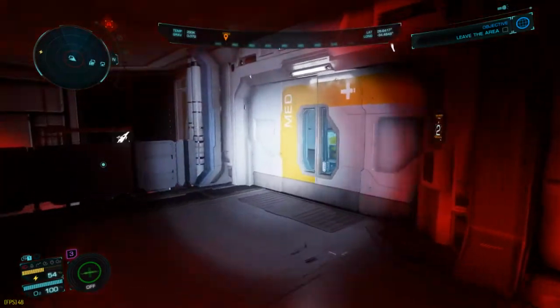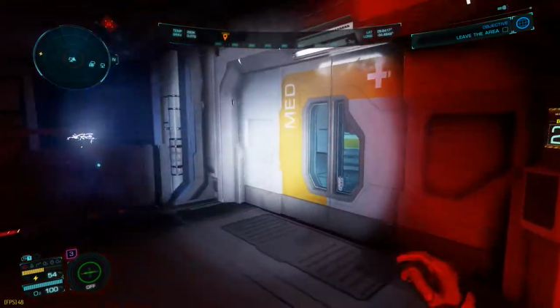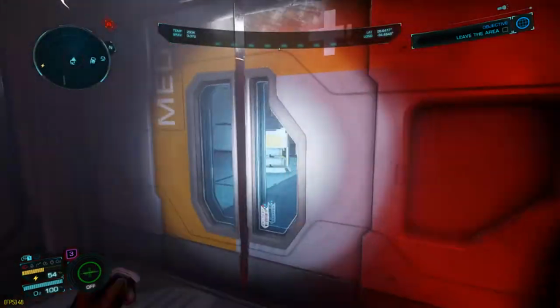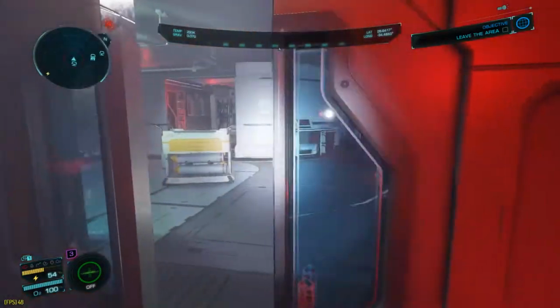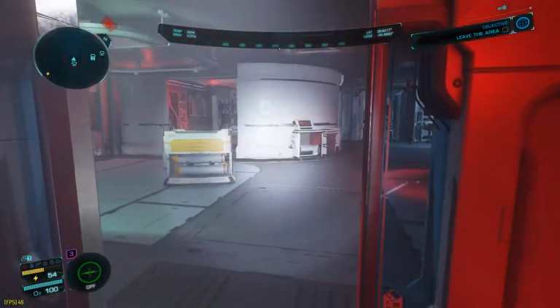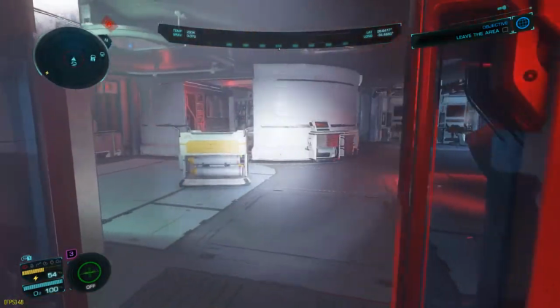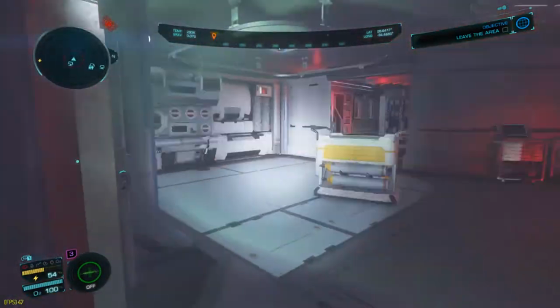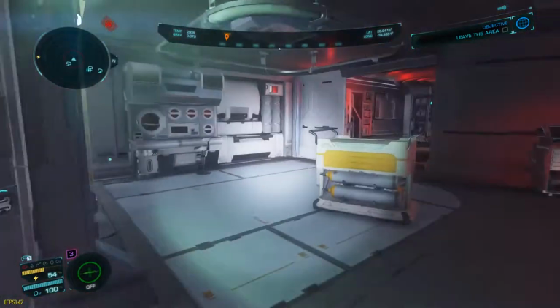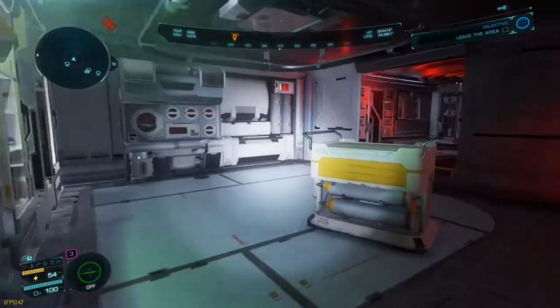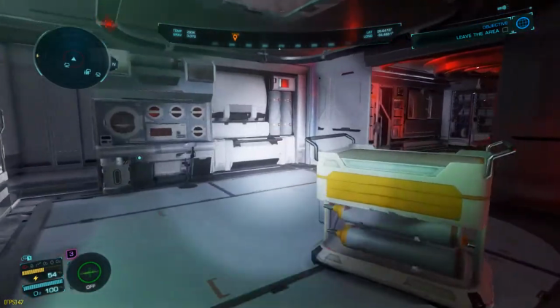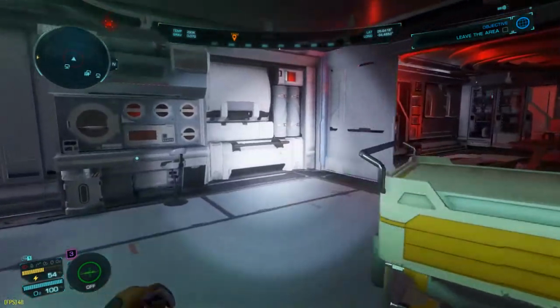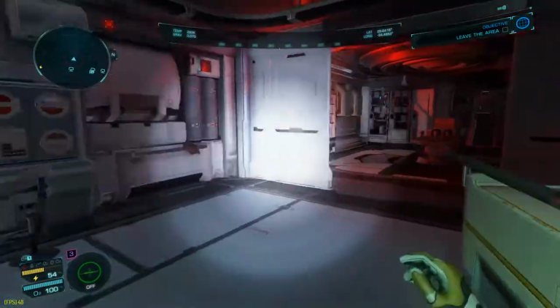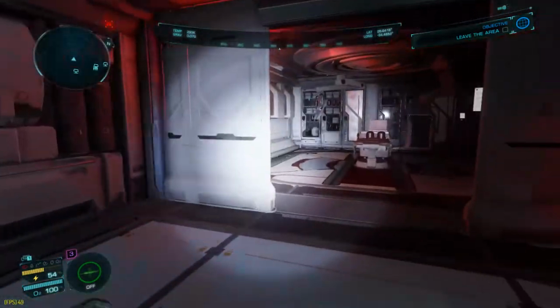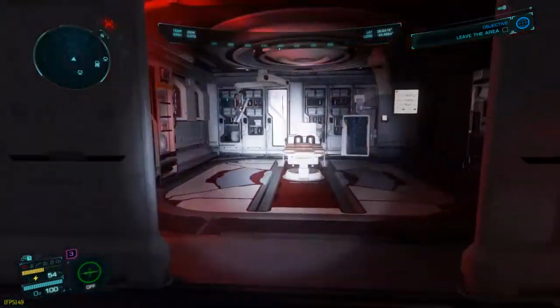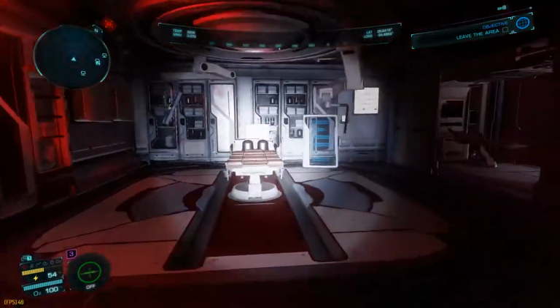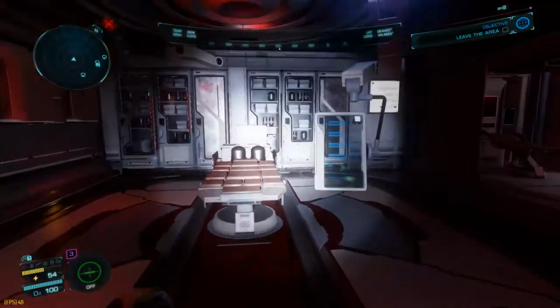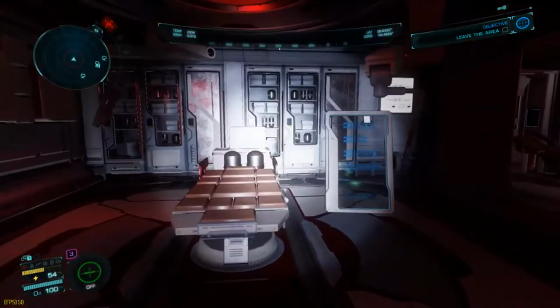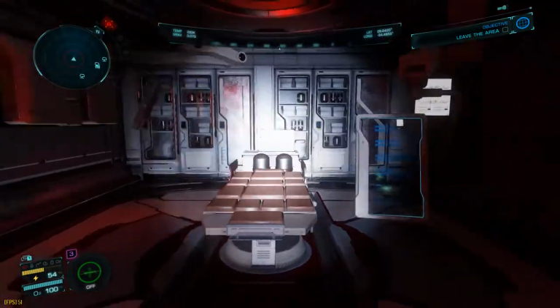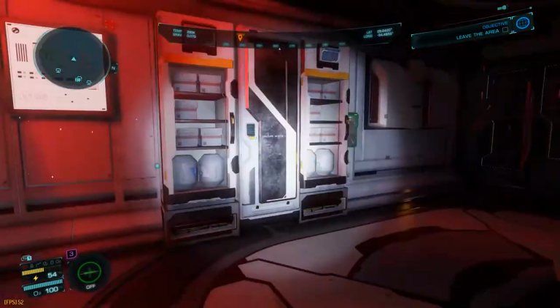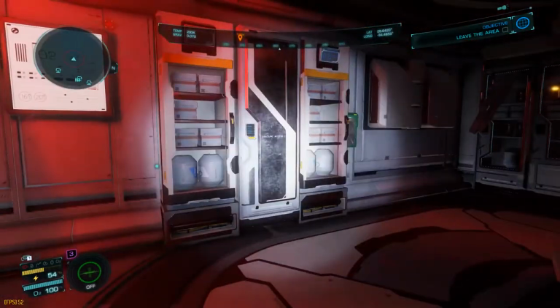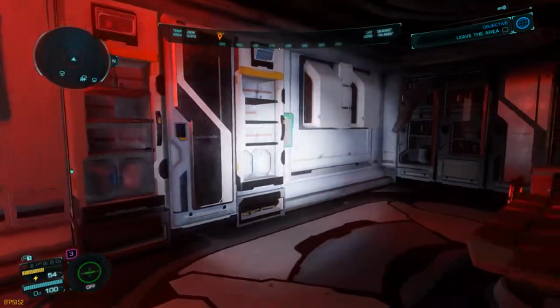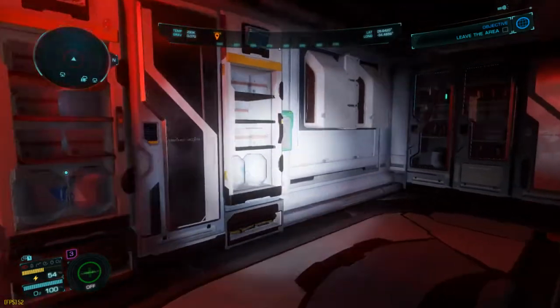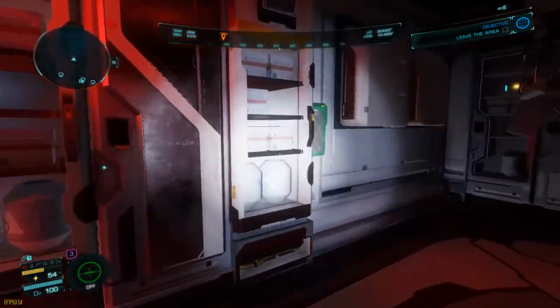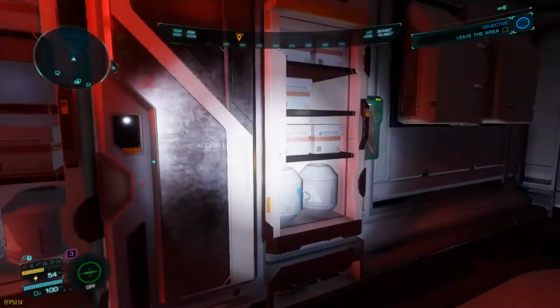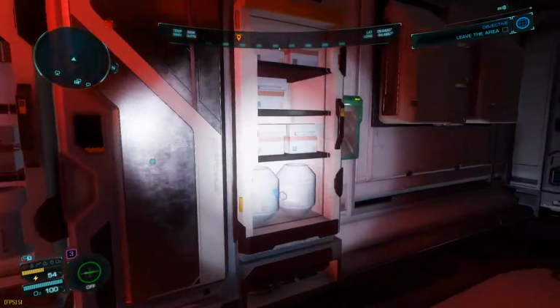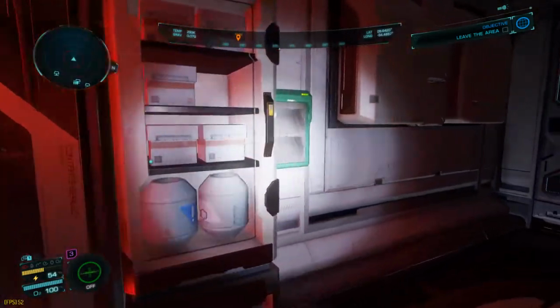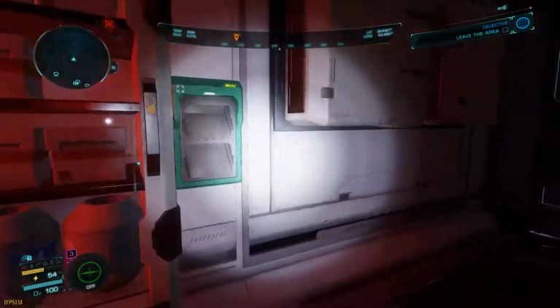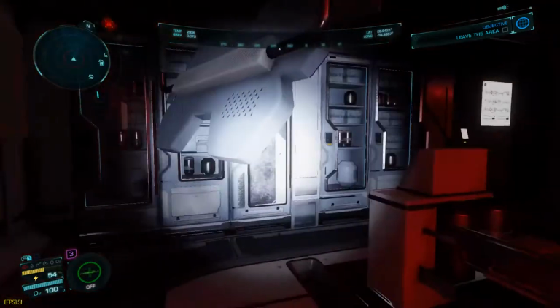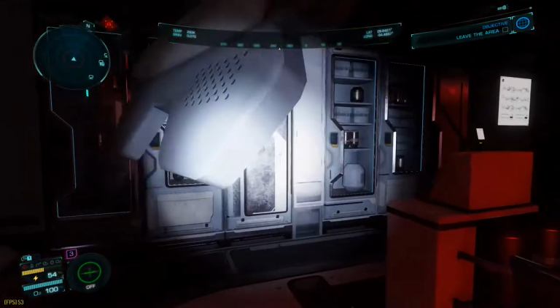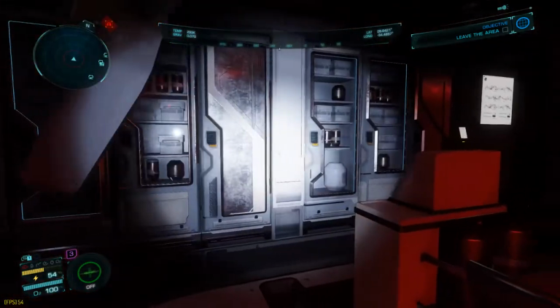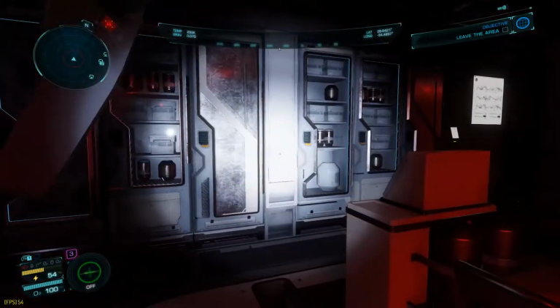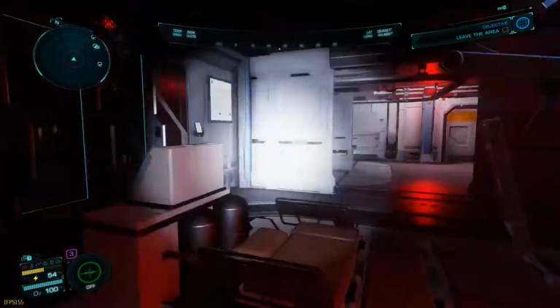Once you've gone to every building and put out all the fires, the mission is complete. Just call your Apex shuttle and head back into the station to hand it in.